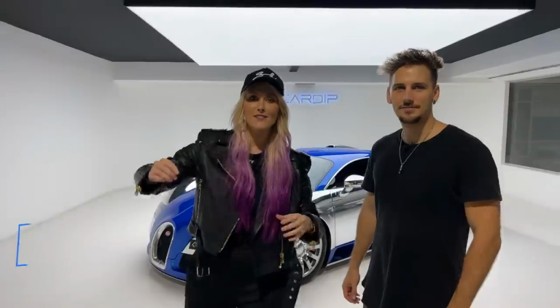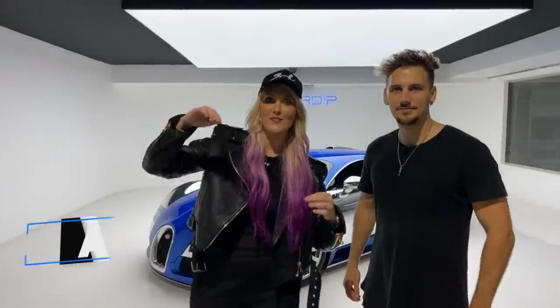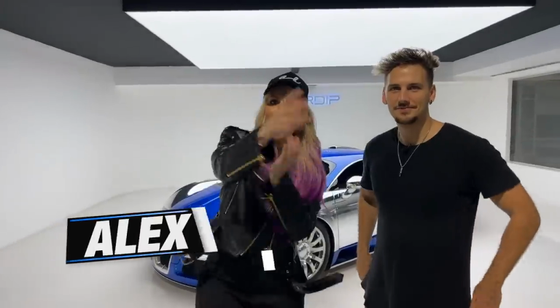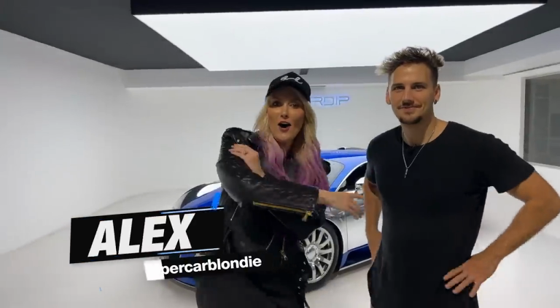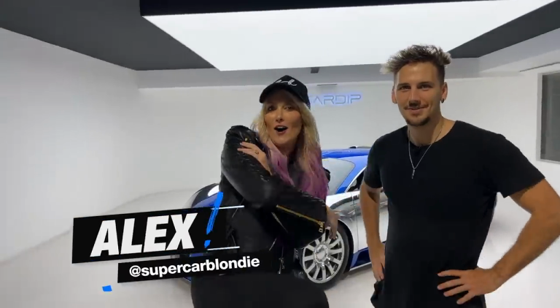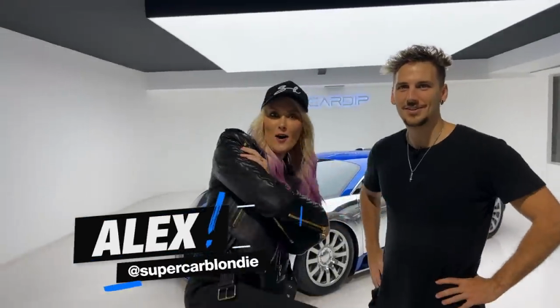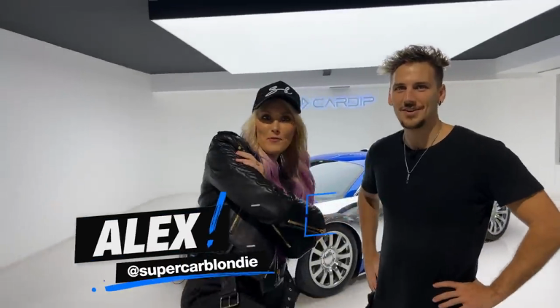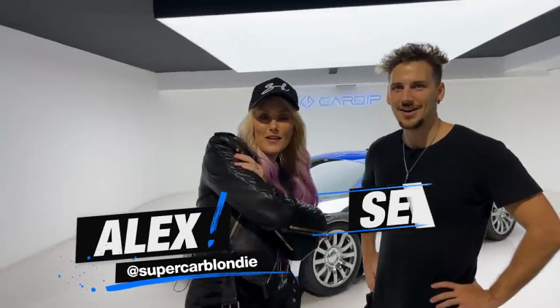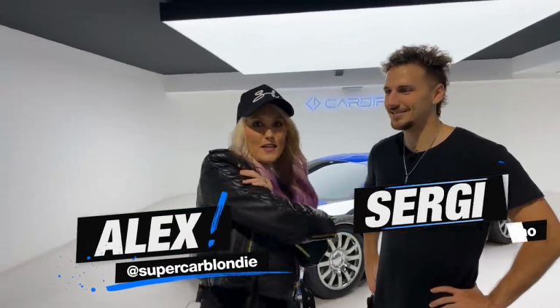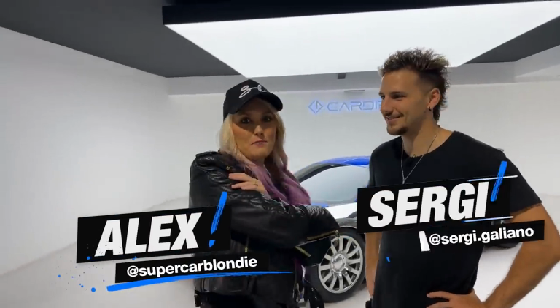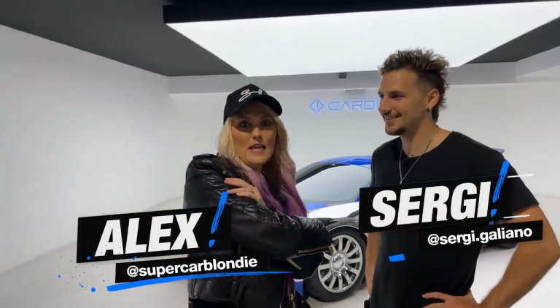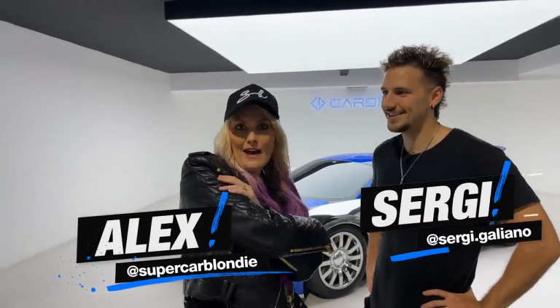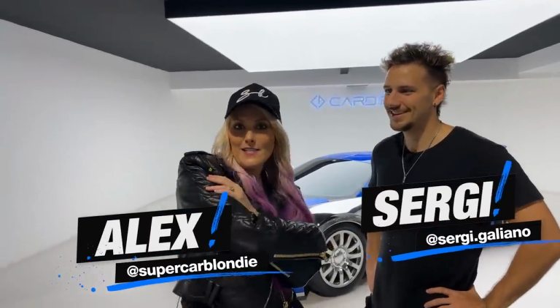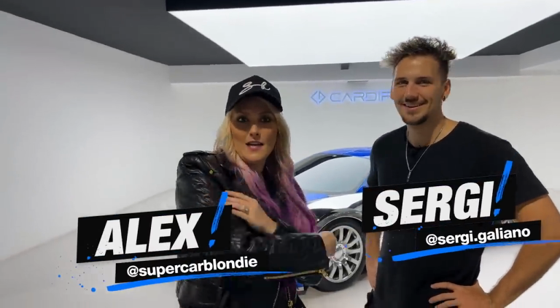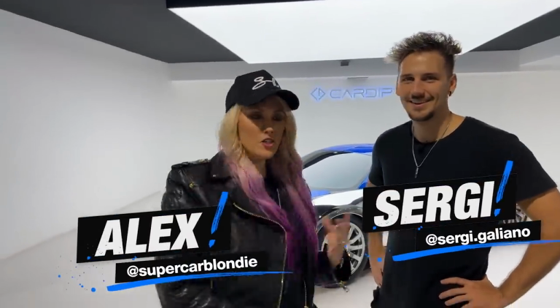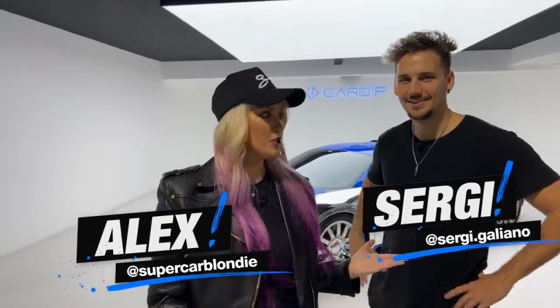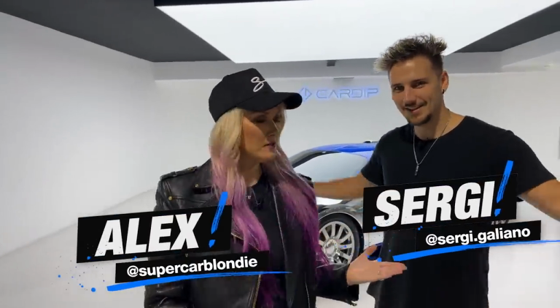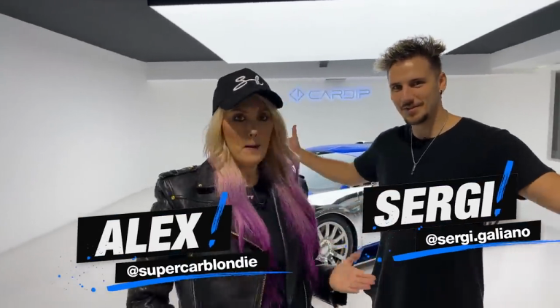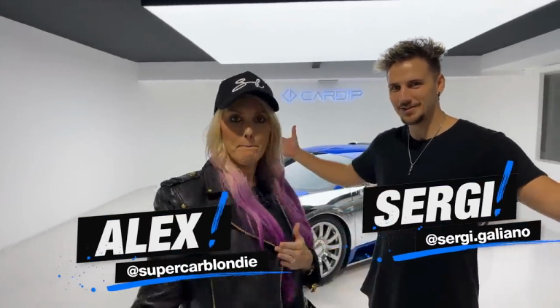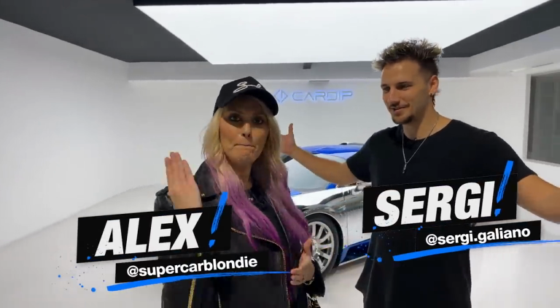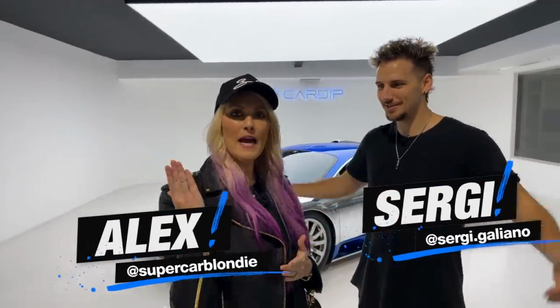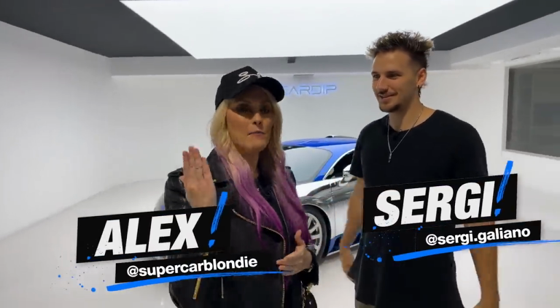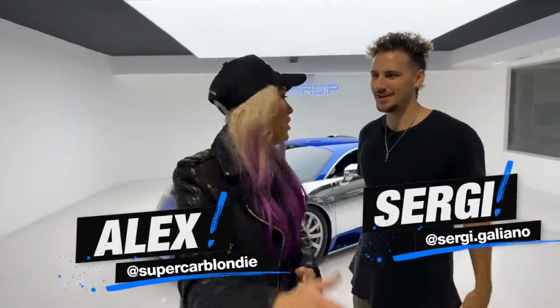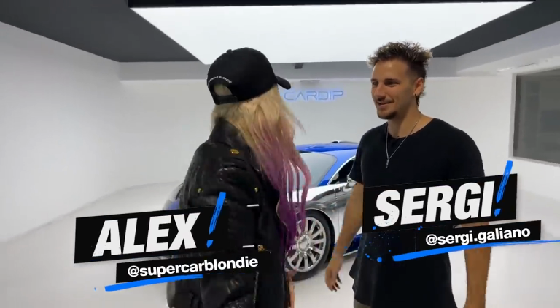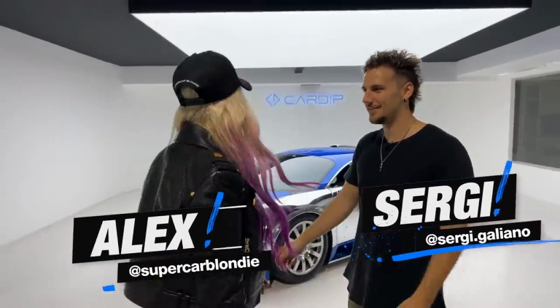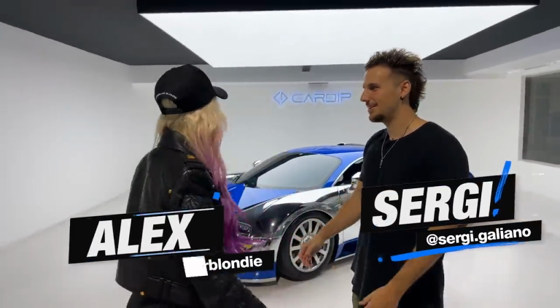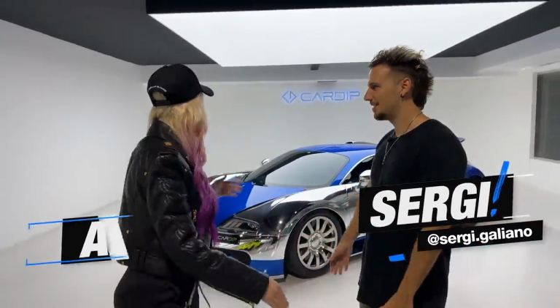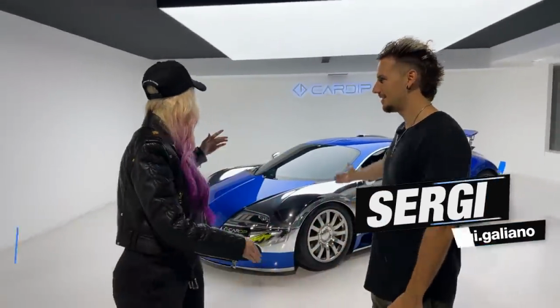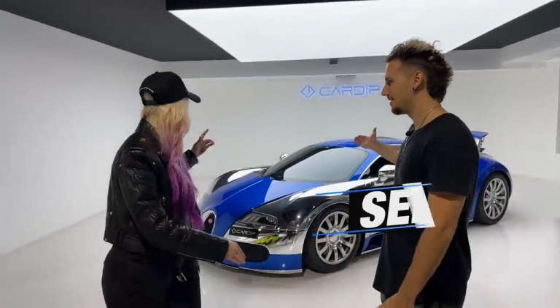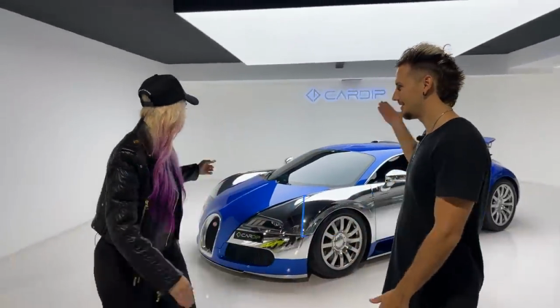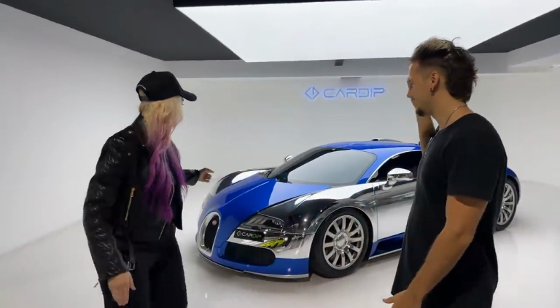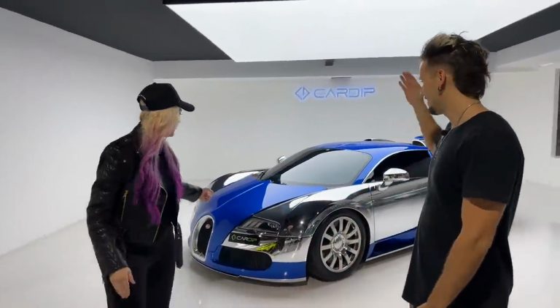What's up? What's going on? It is me, Alex and Sergi. All right, we are back at Car Dip, guys.